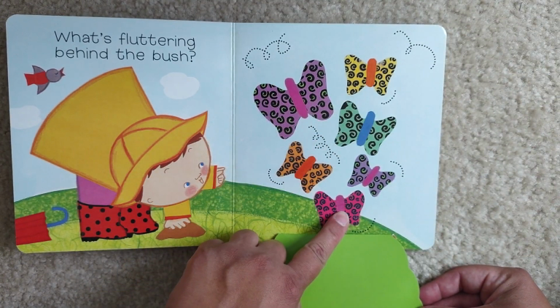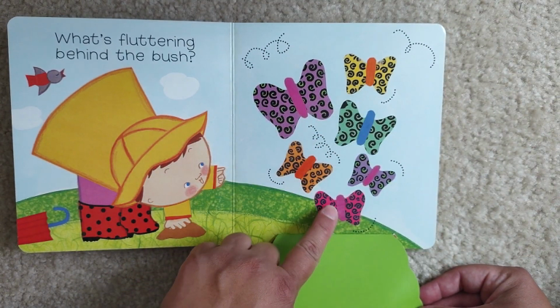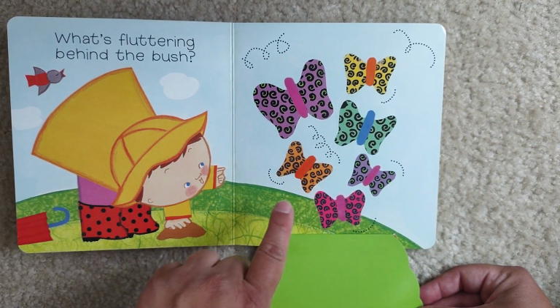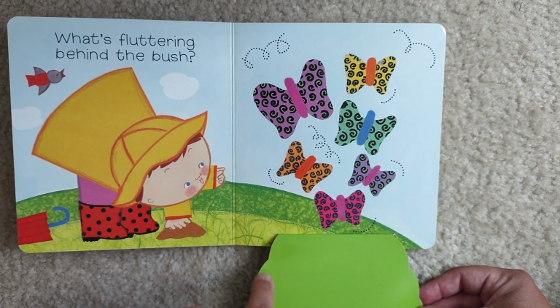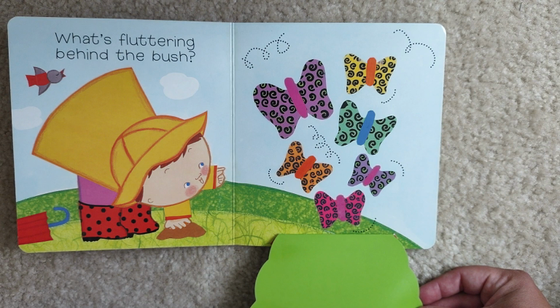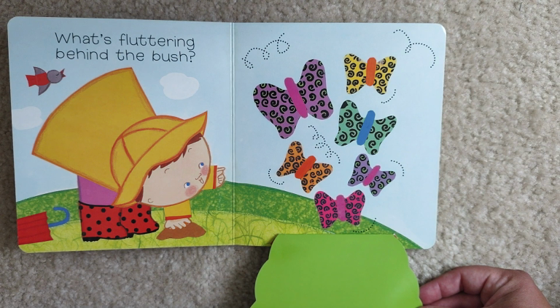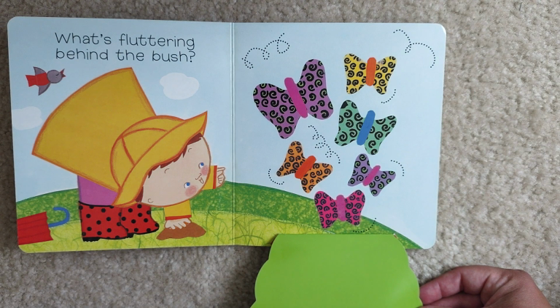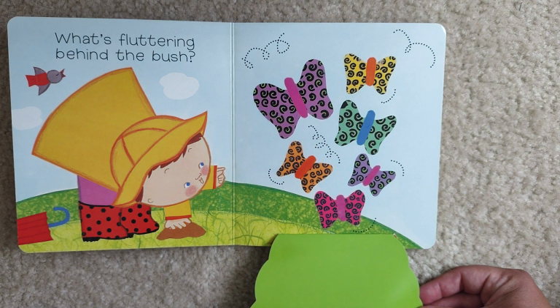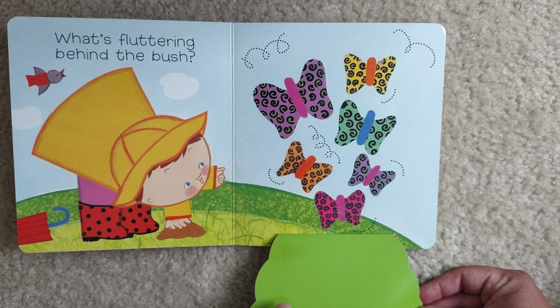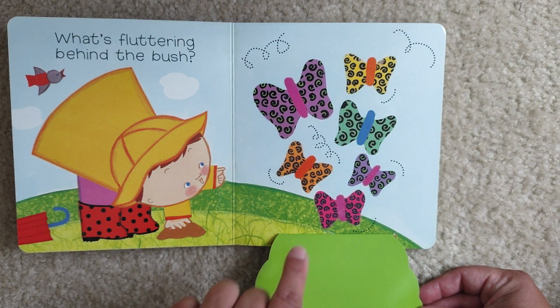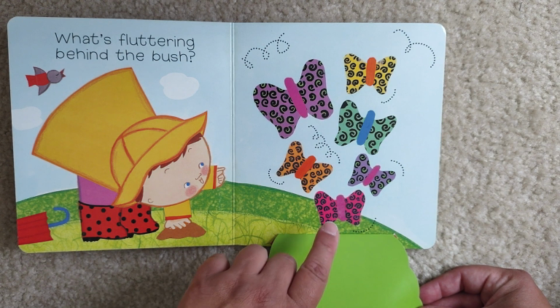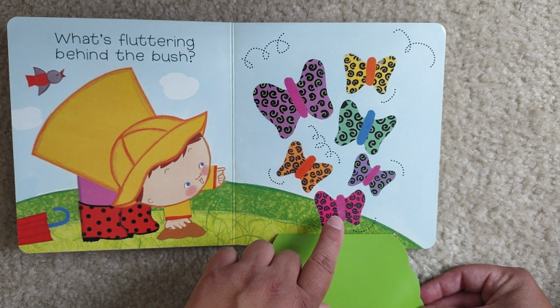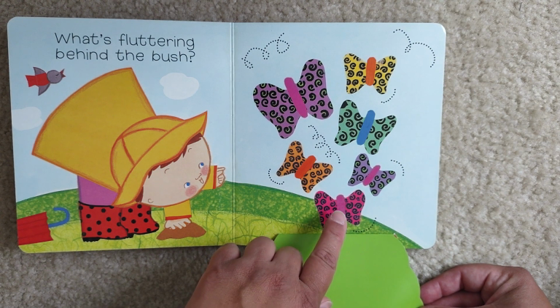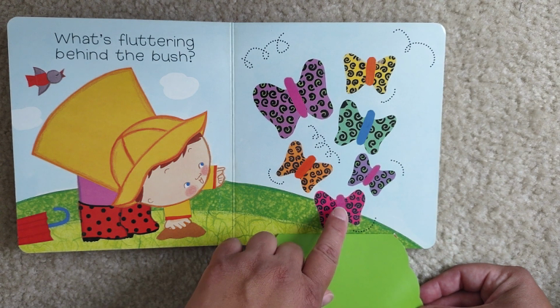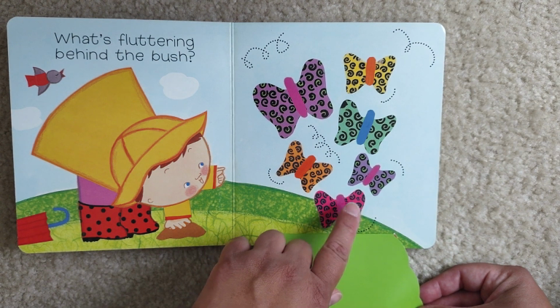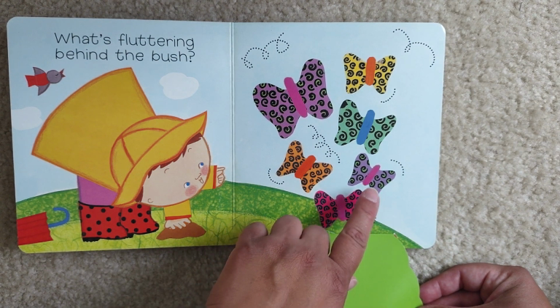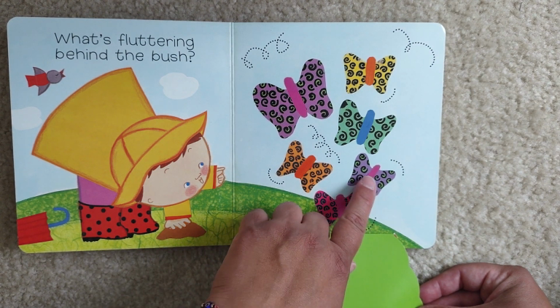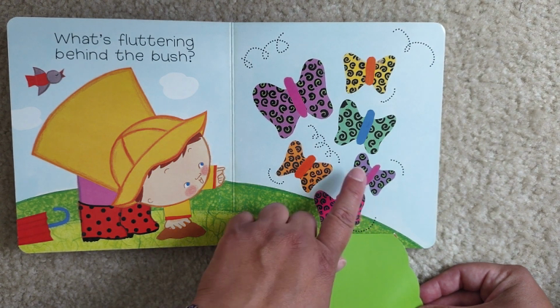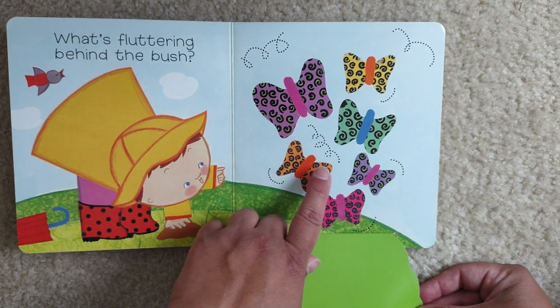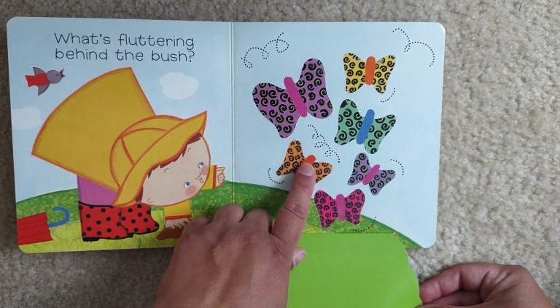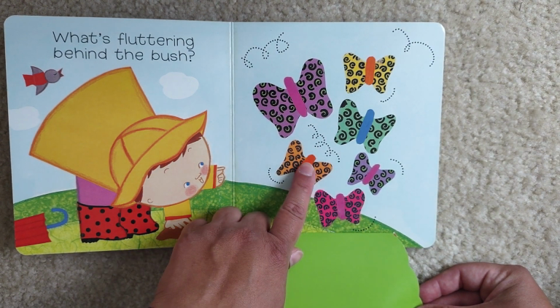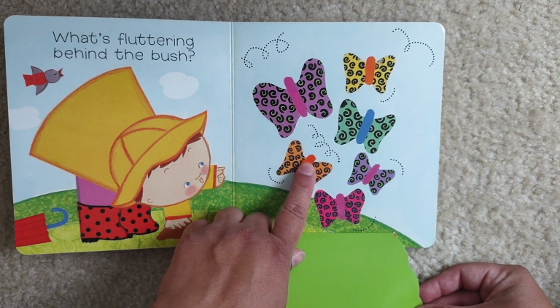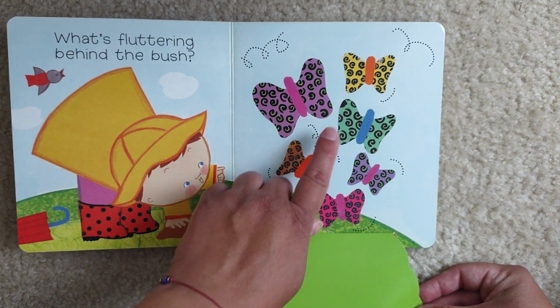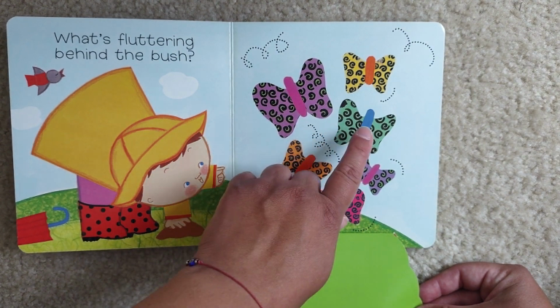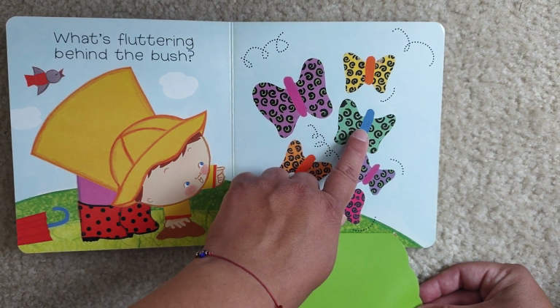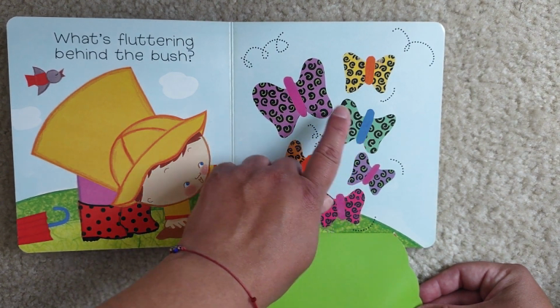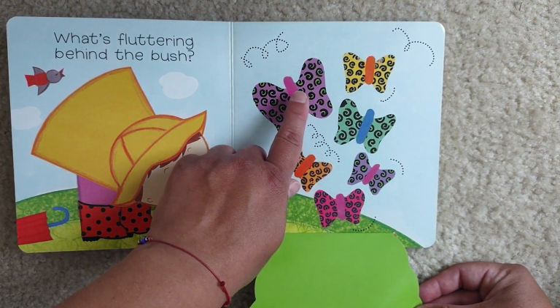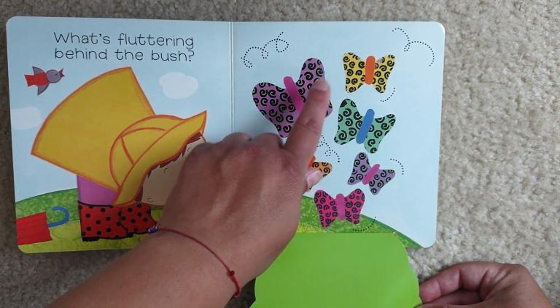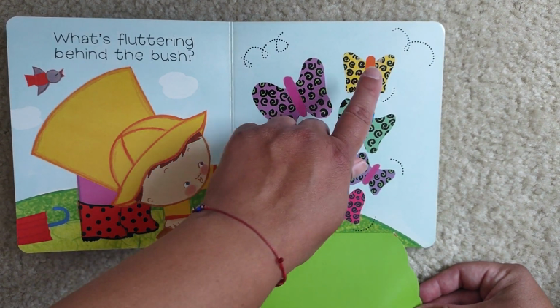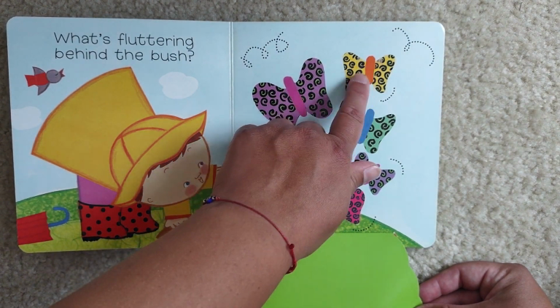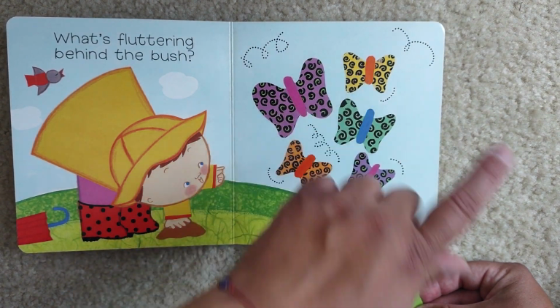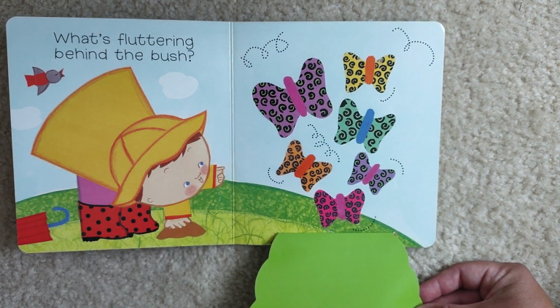Let's count them, okay? One, two, three, four, five, six.